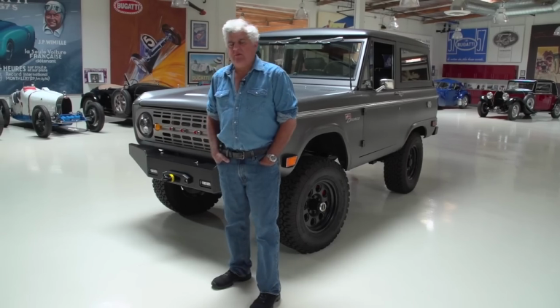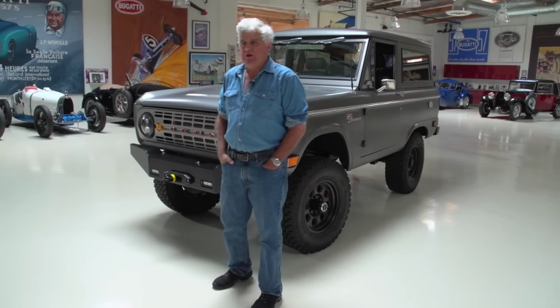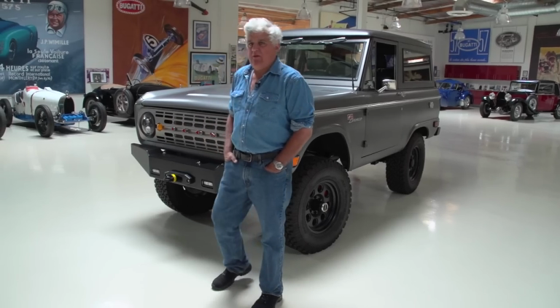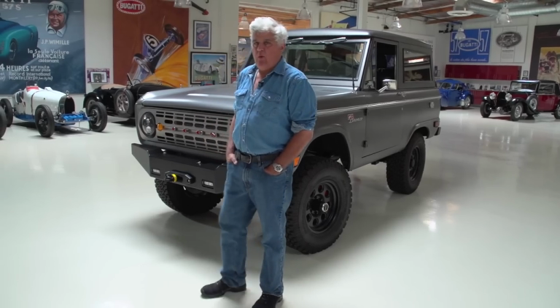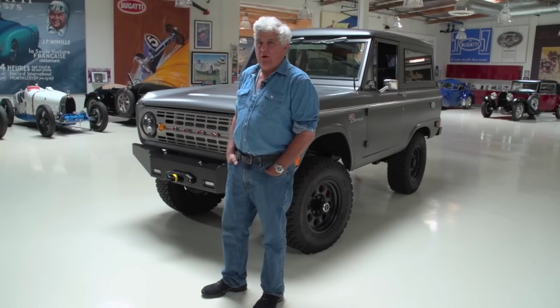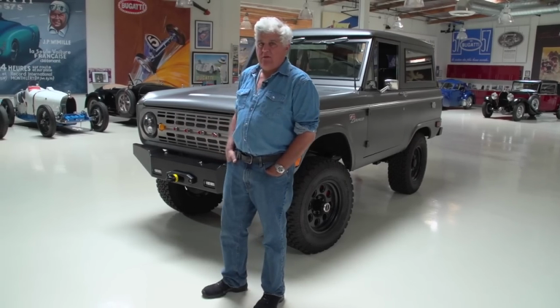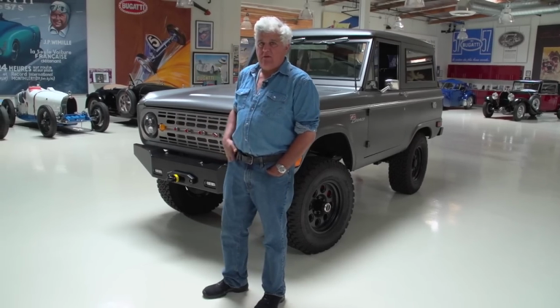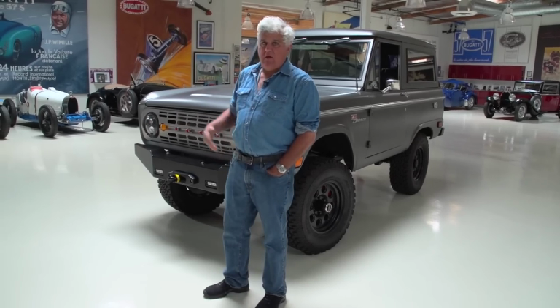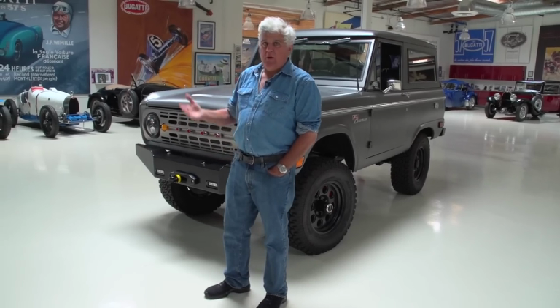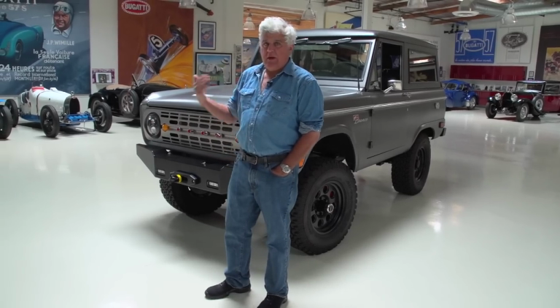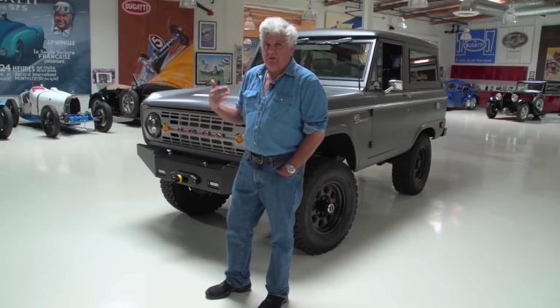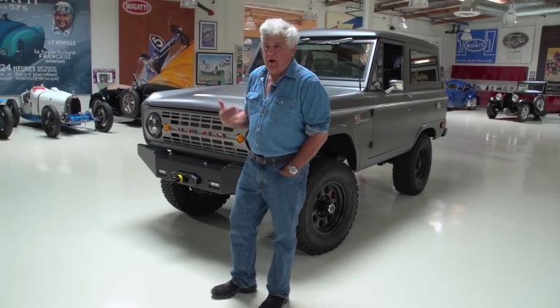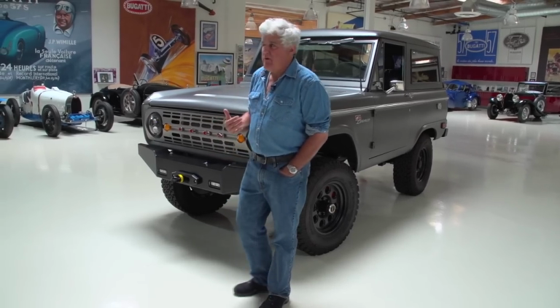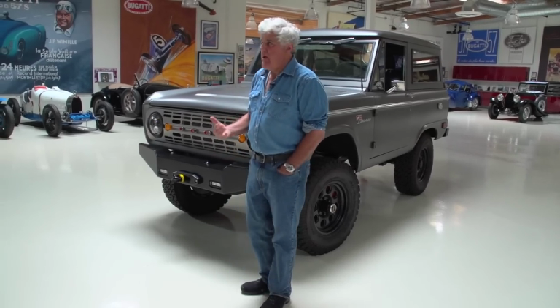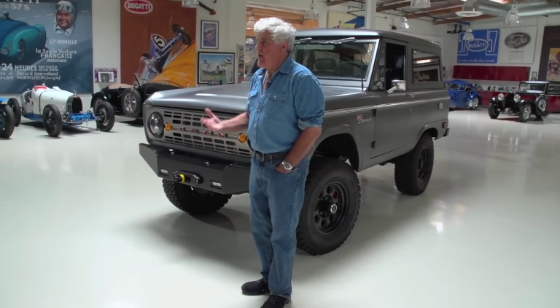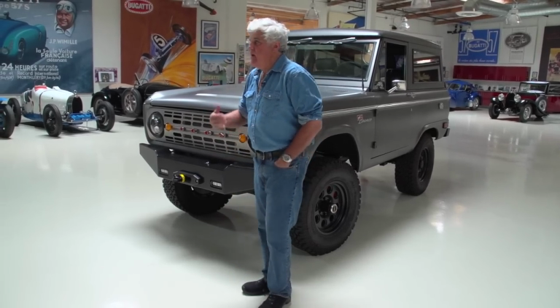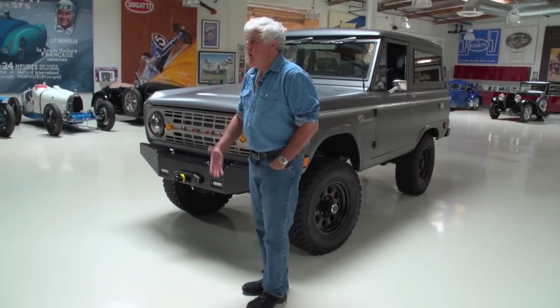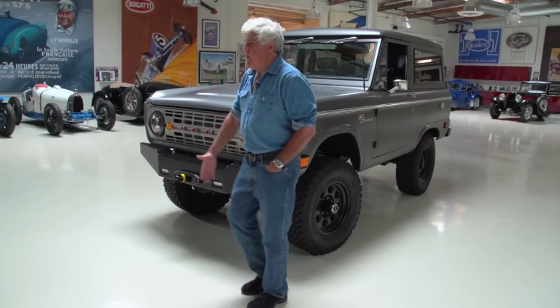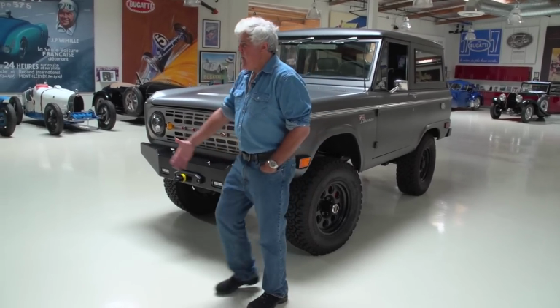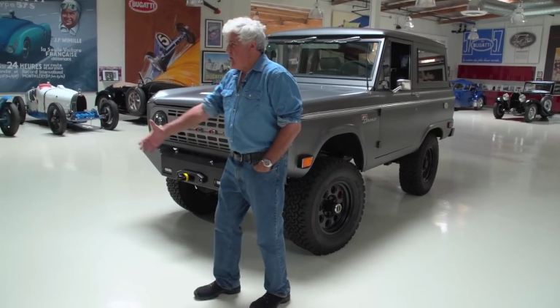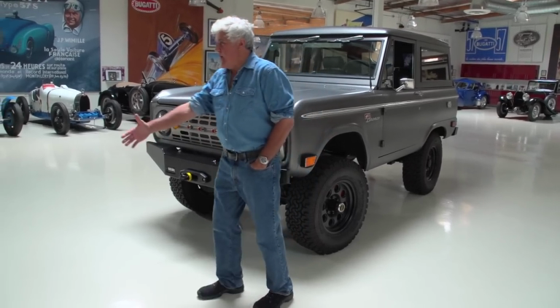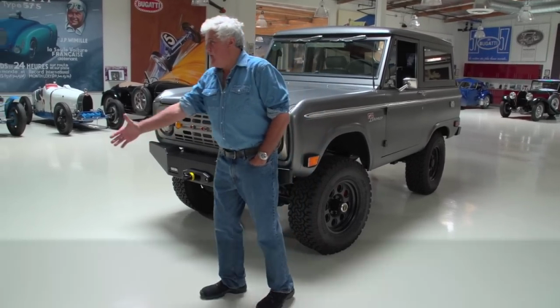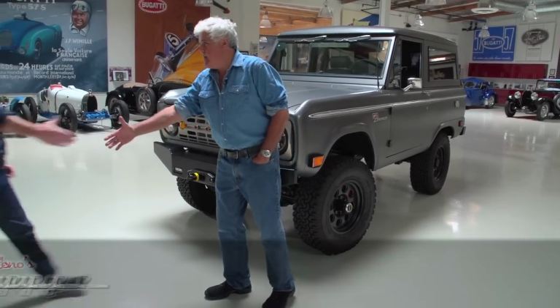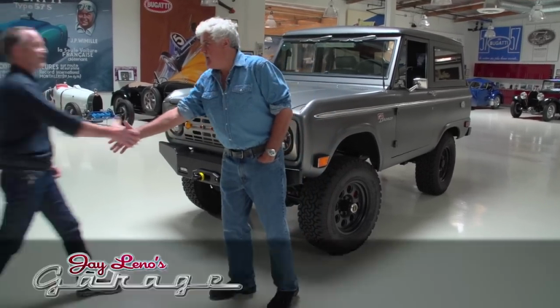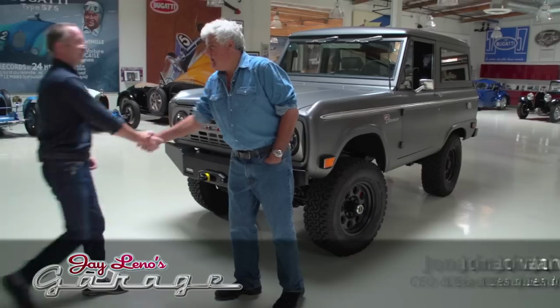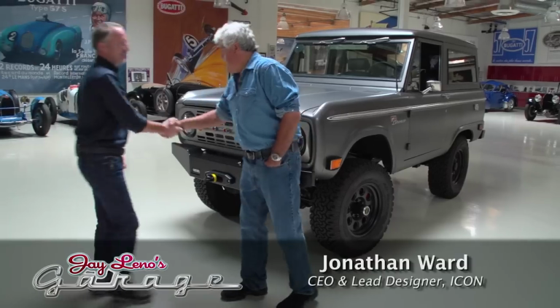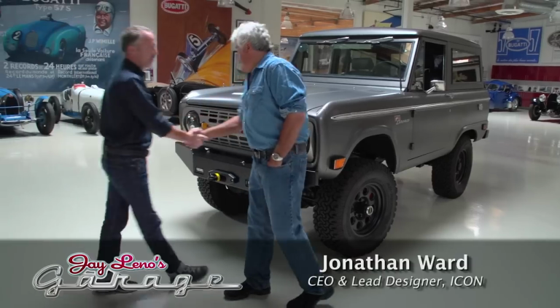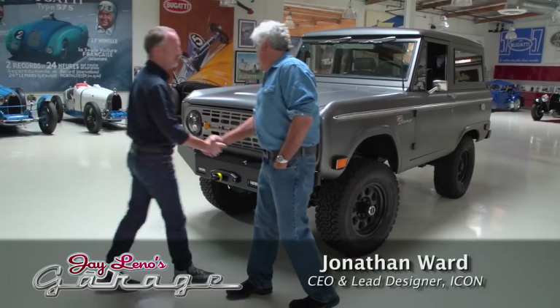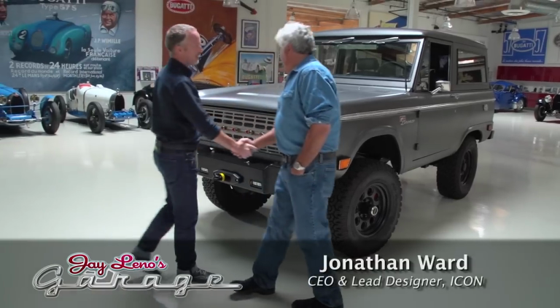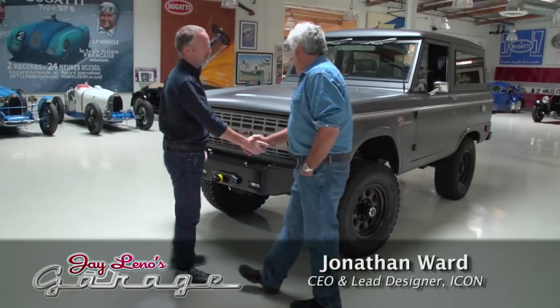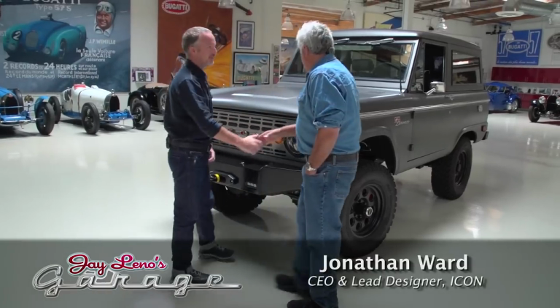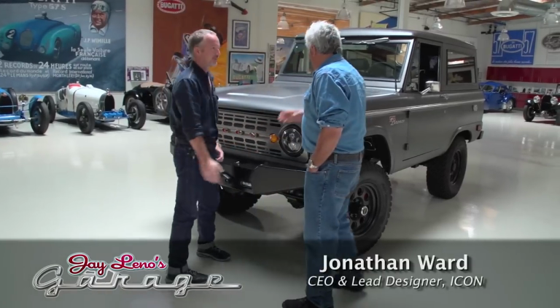Let's meet Jonathan Ward. He's the CEO and lead designer of Icon. Jonathan, how are you doing? I'm good, Jay. Thanks for the attention.